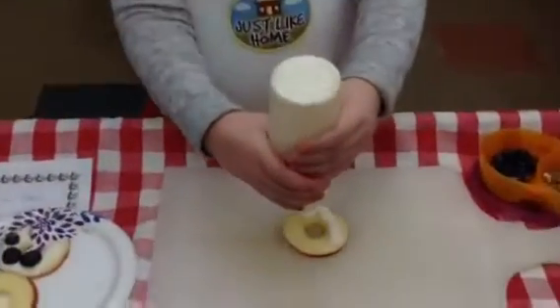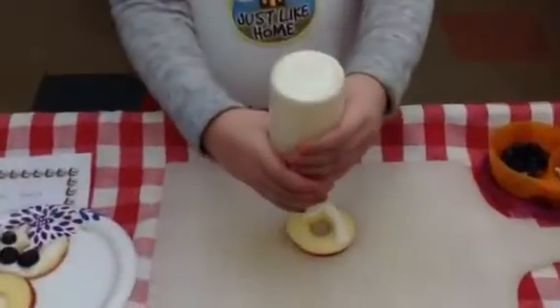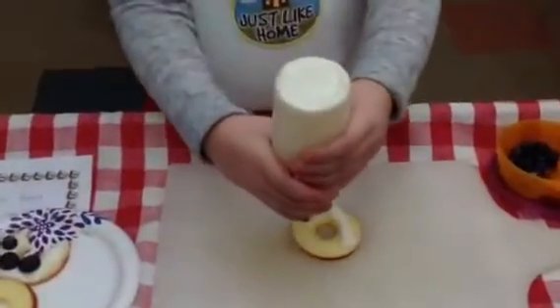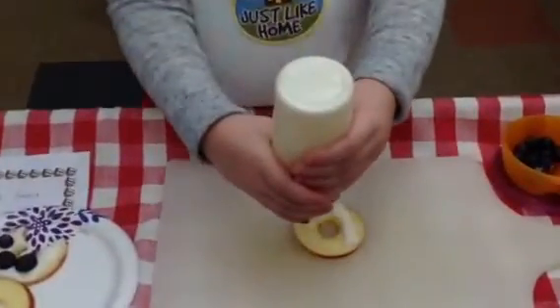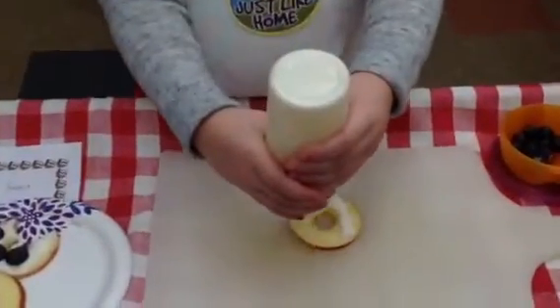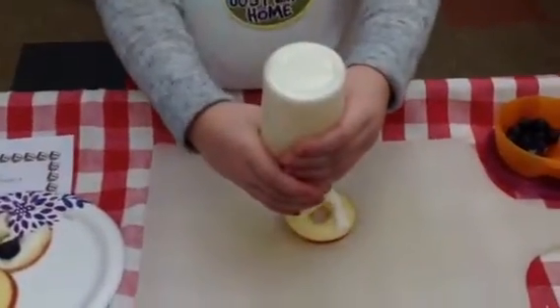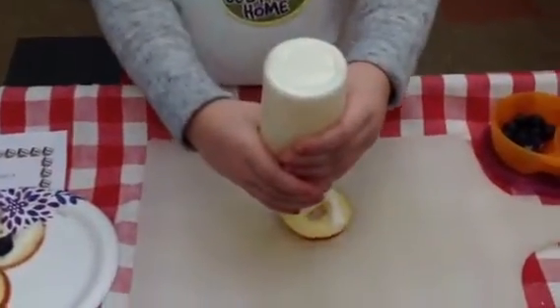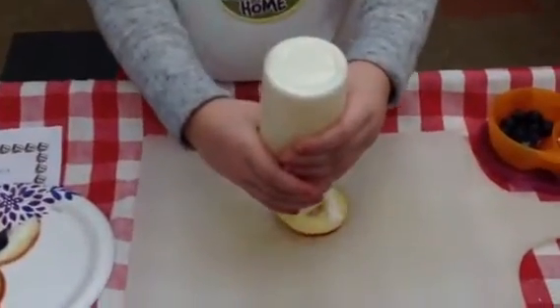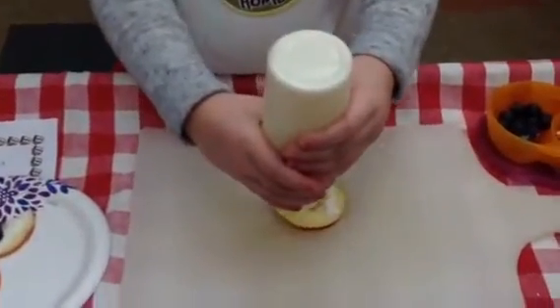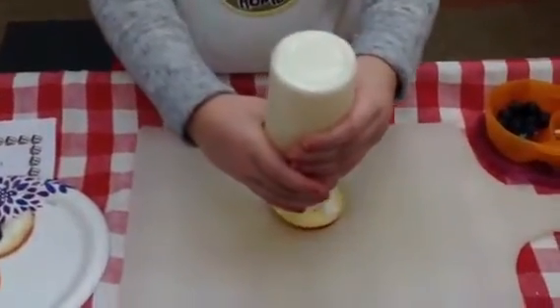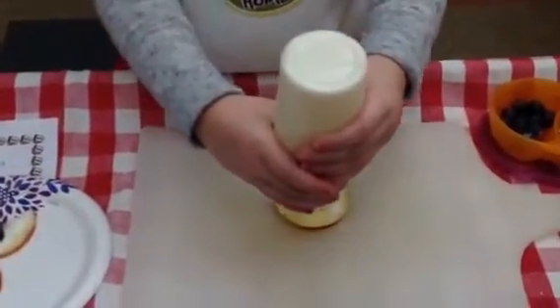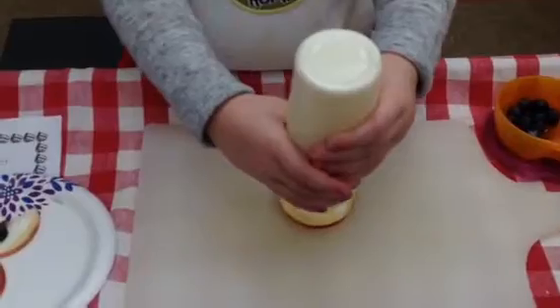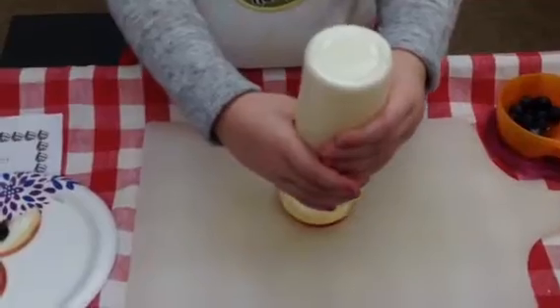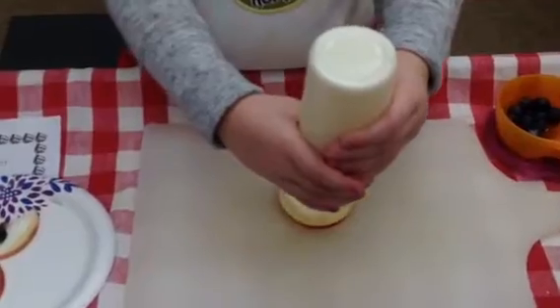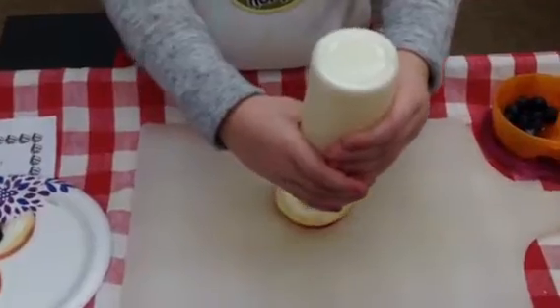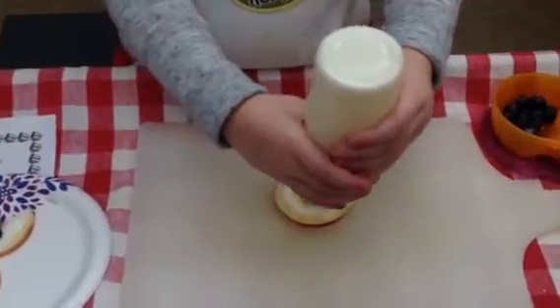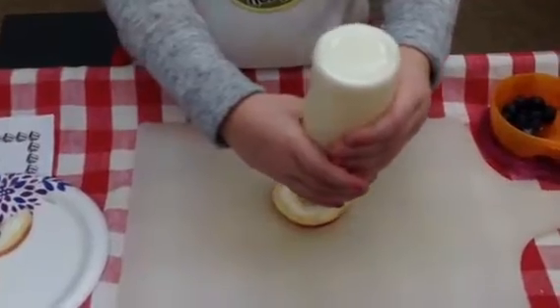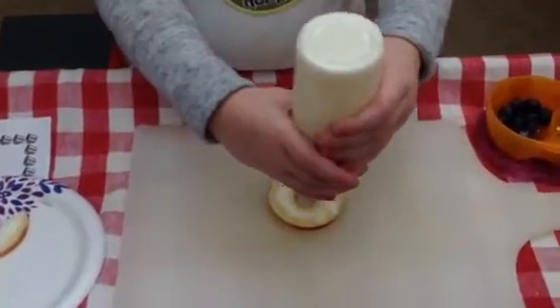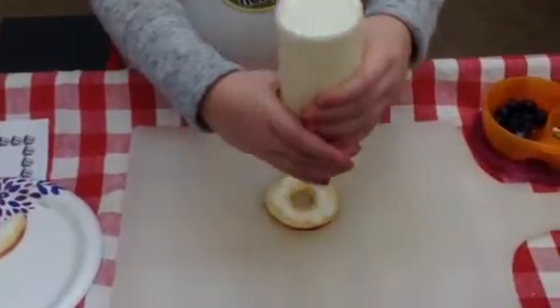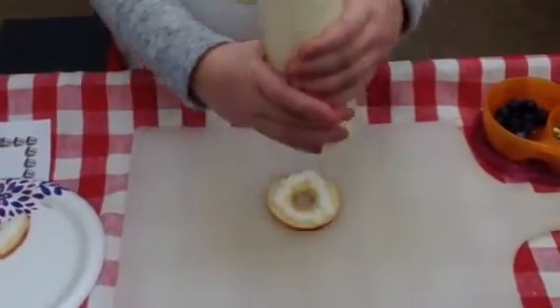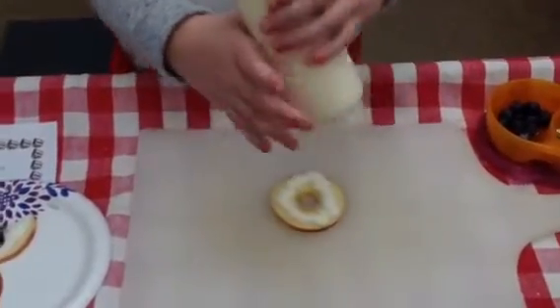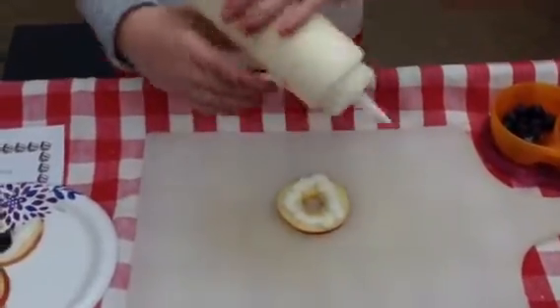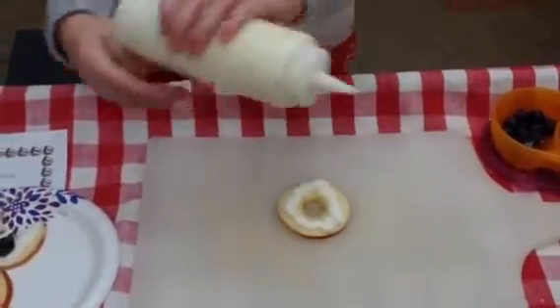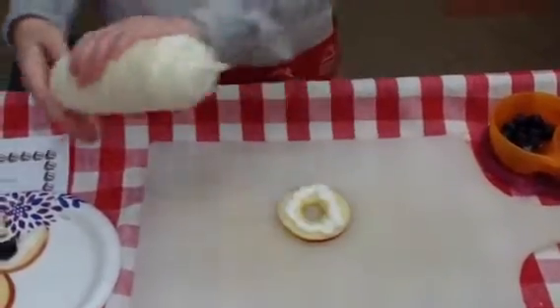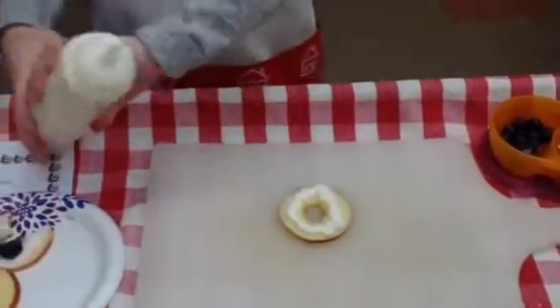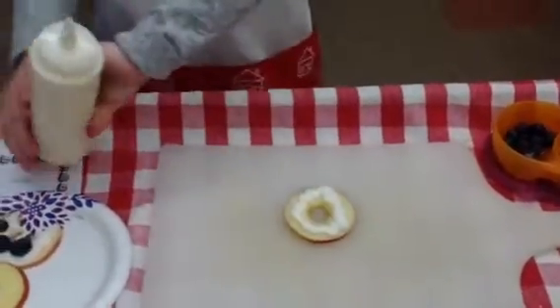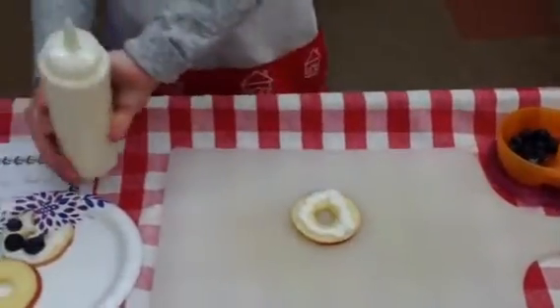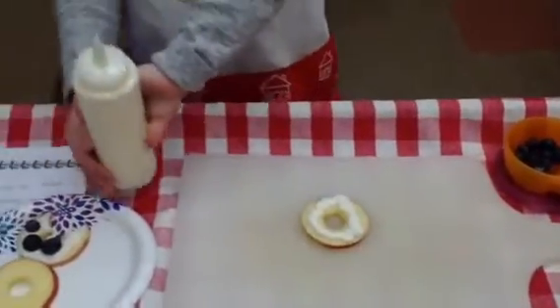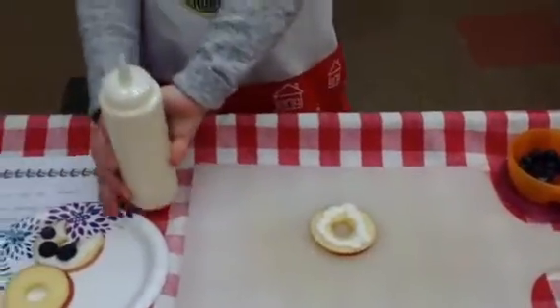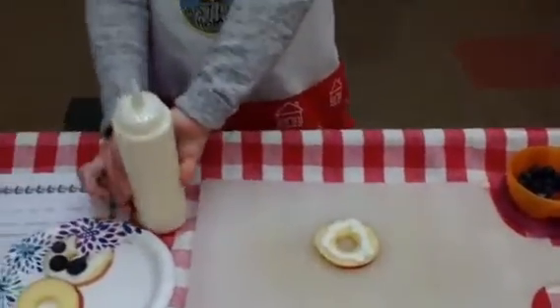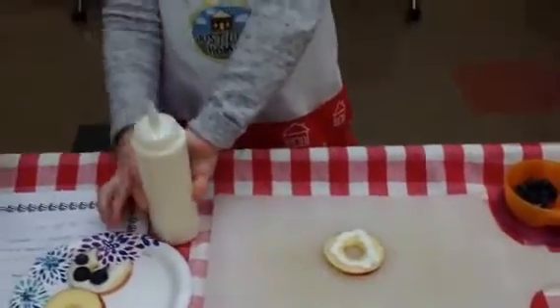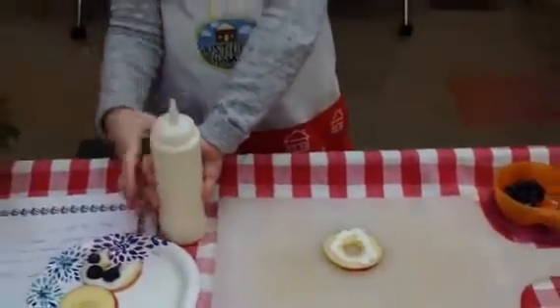So it's yogurt and you're pretending it's frosting? That's pretty sneaky, Chef.